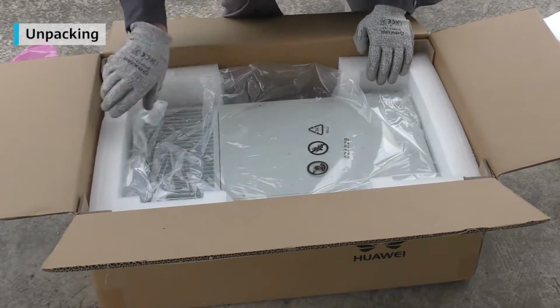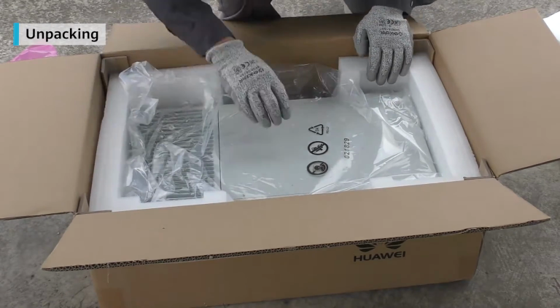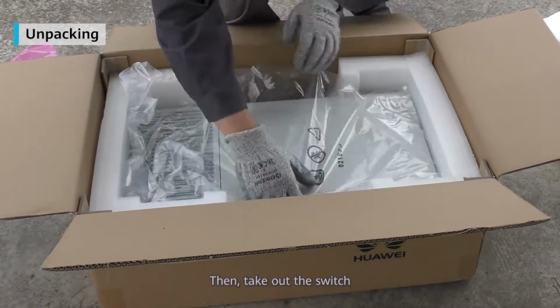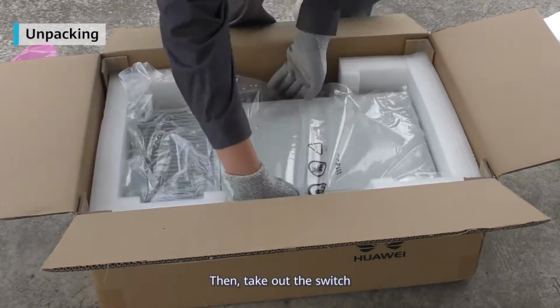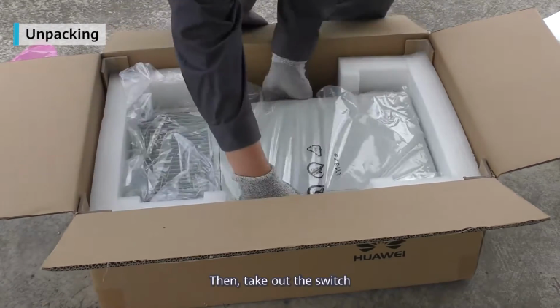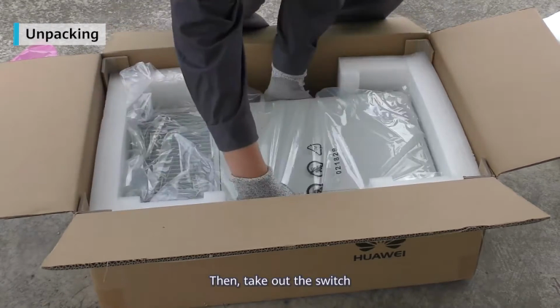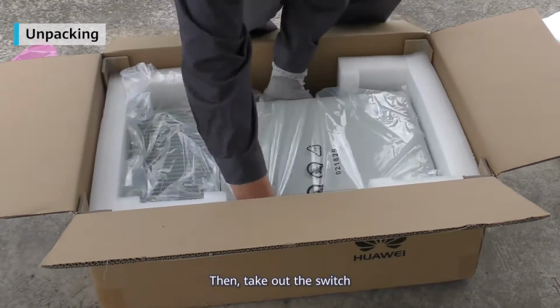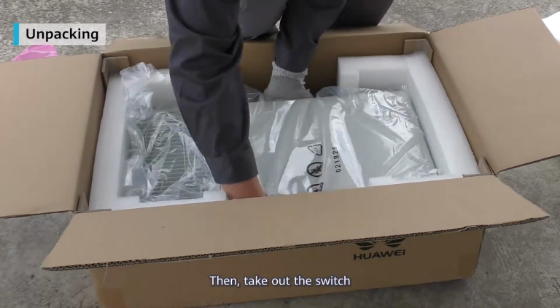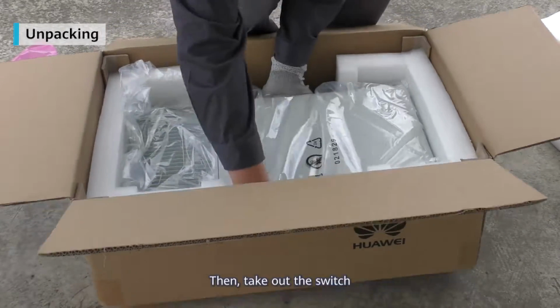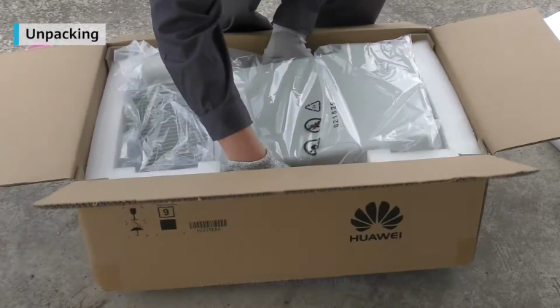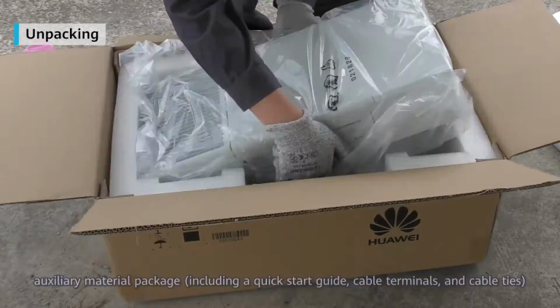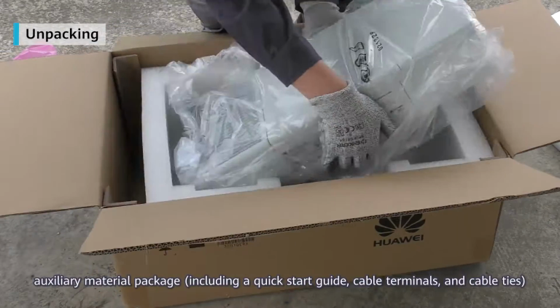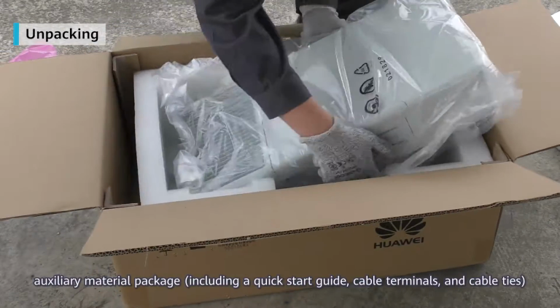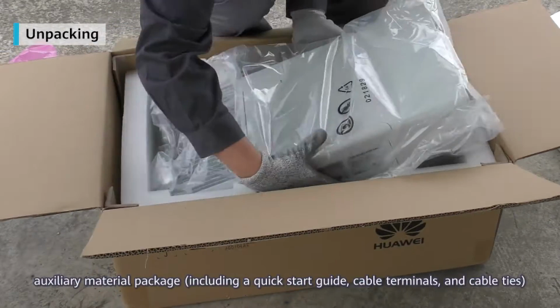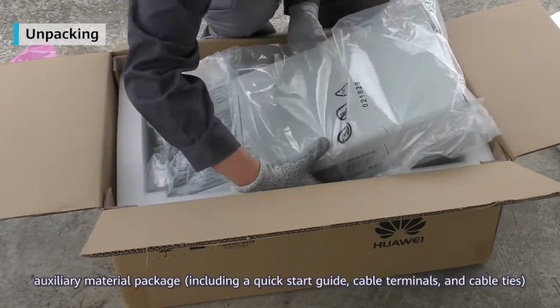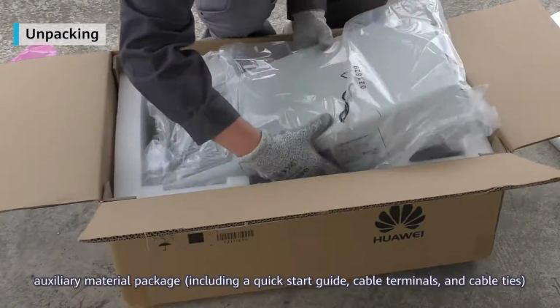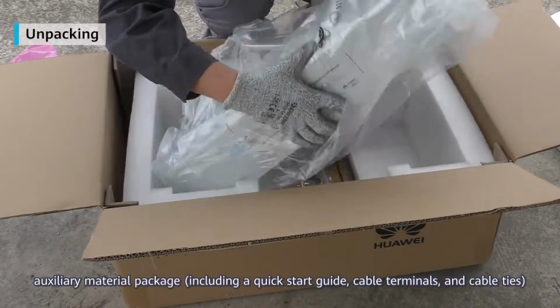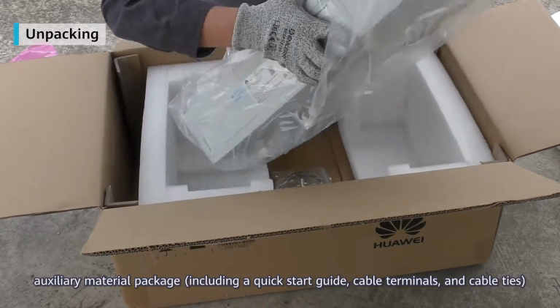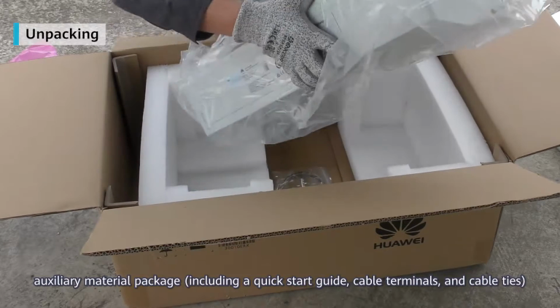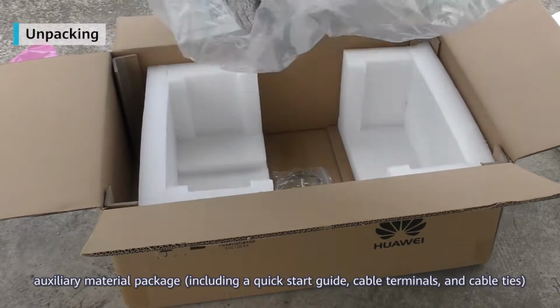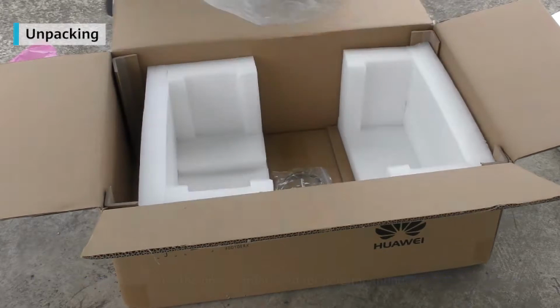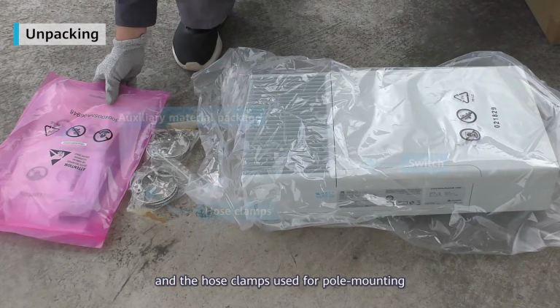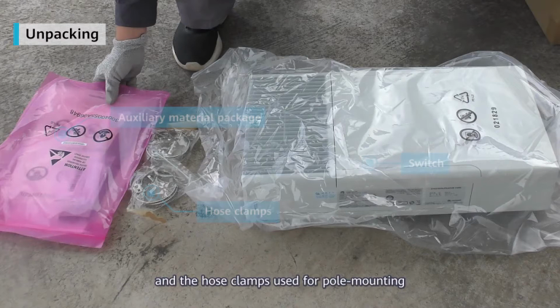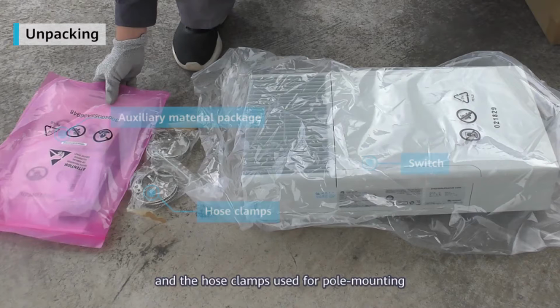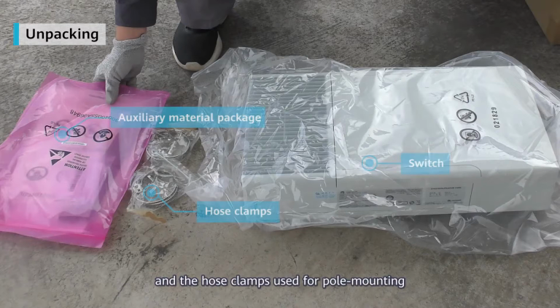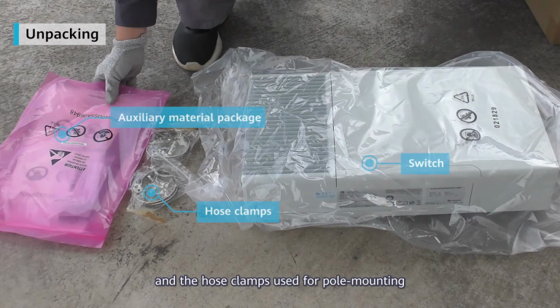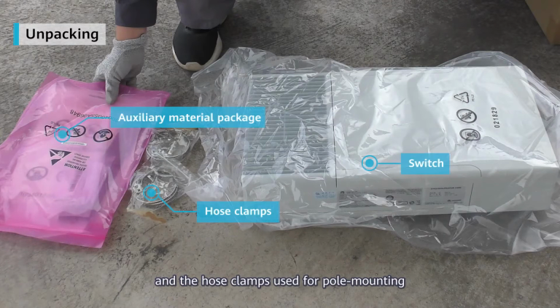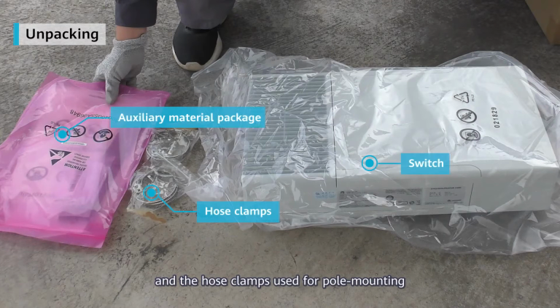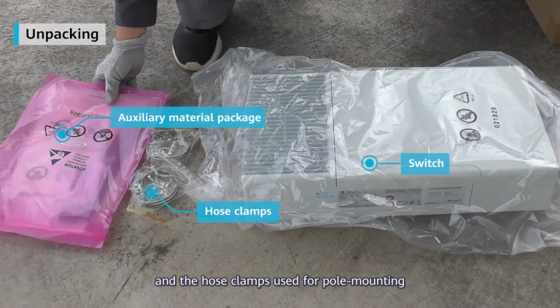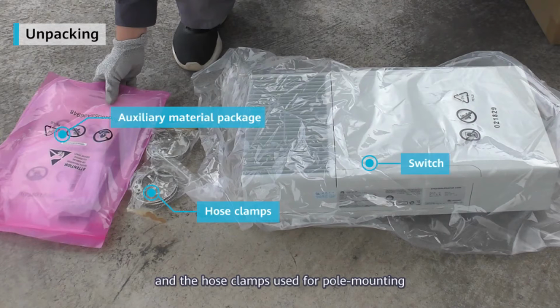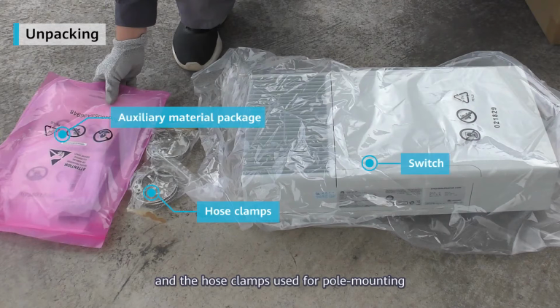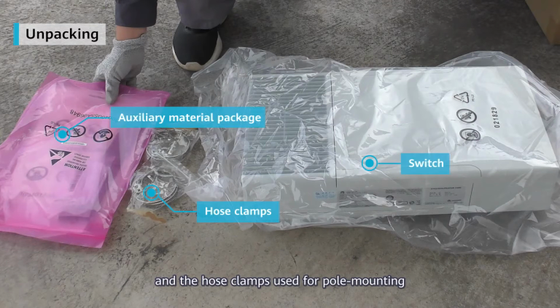Then take out the switch, auxiliary material package, and the hose clamps used for pole mounting.